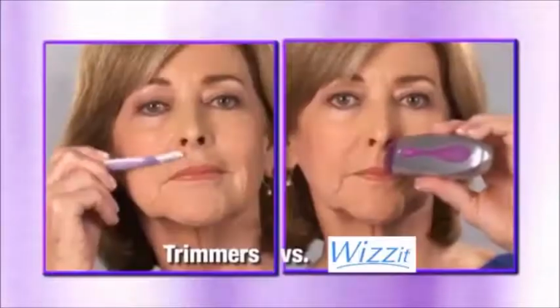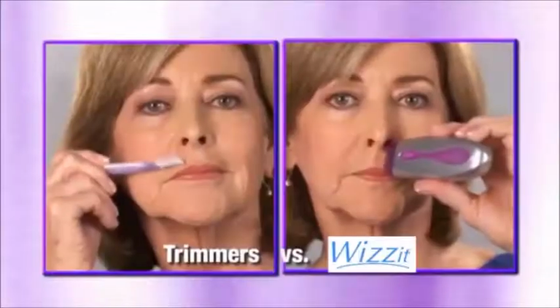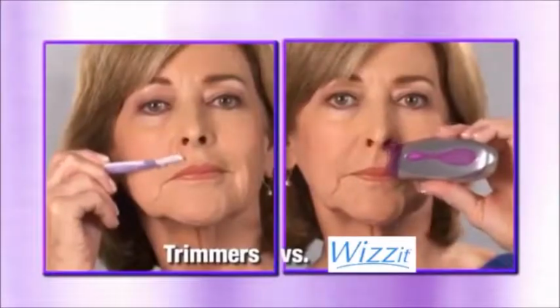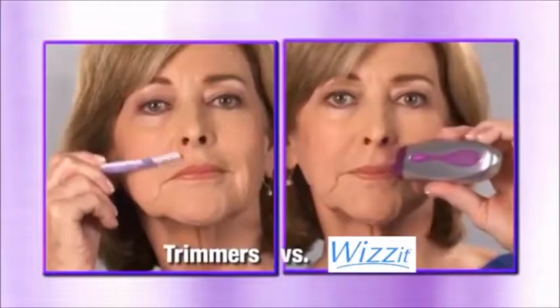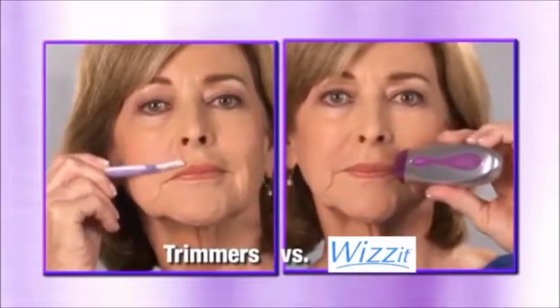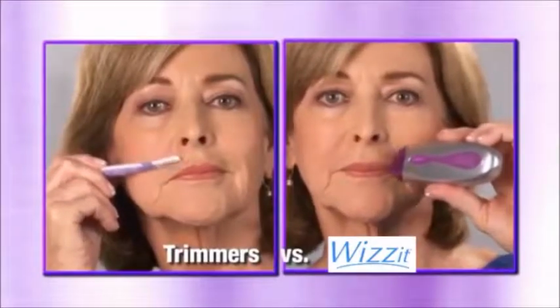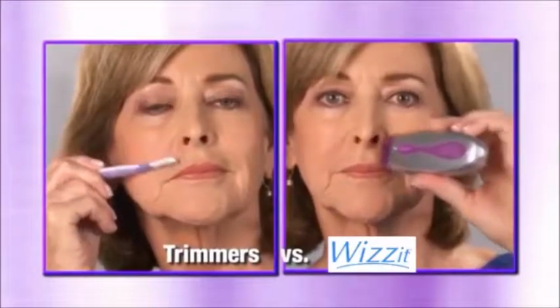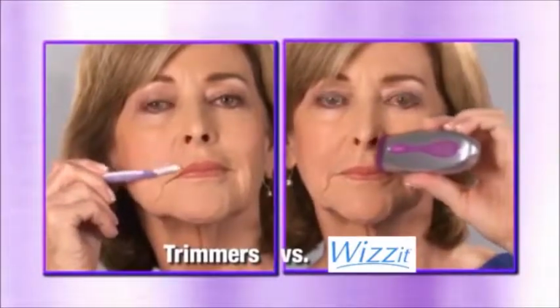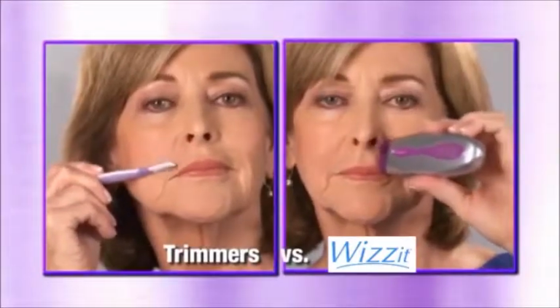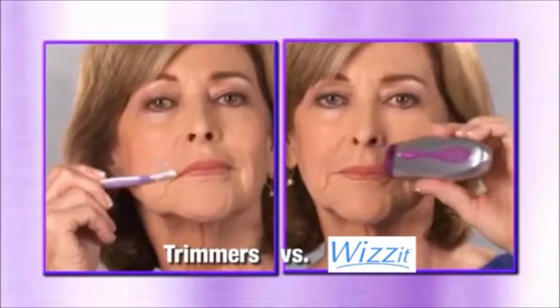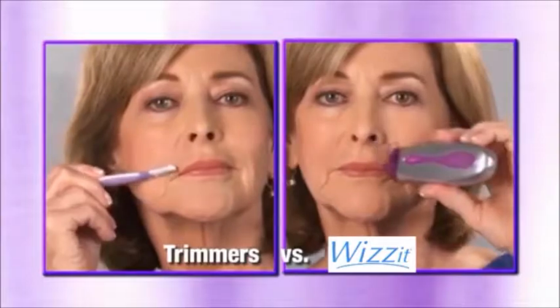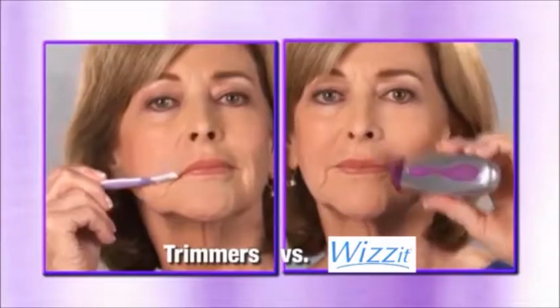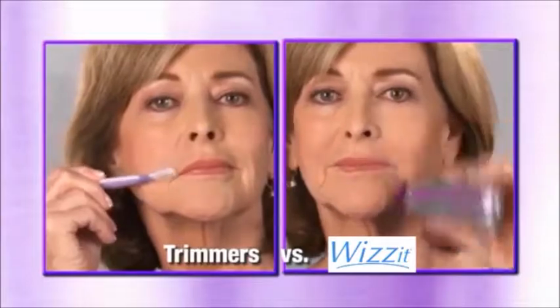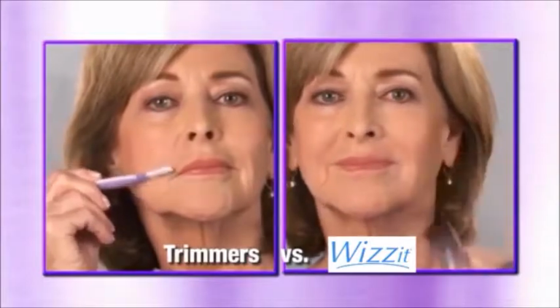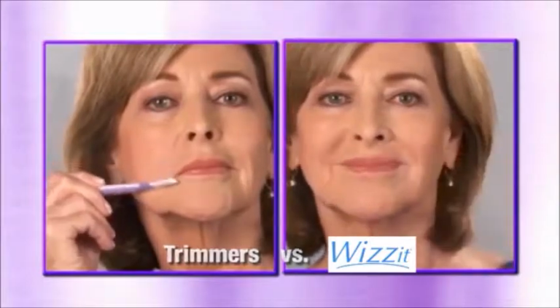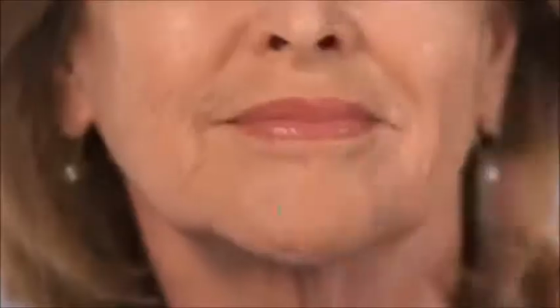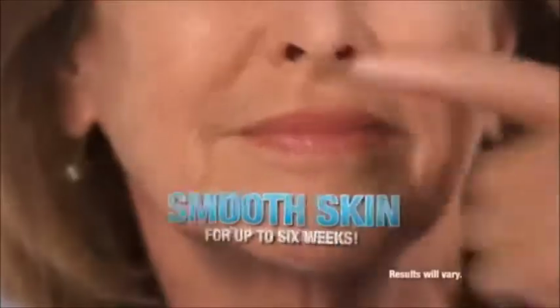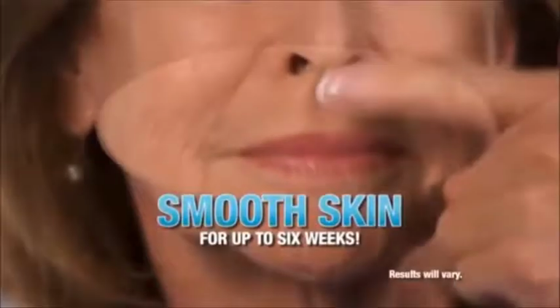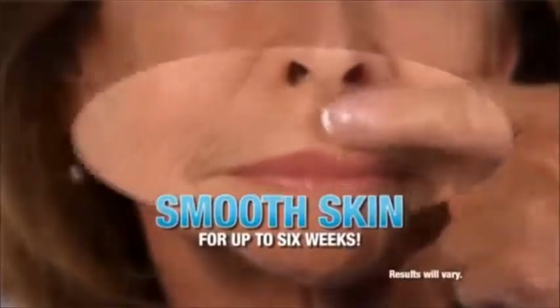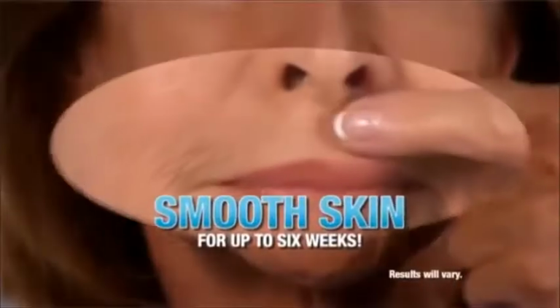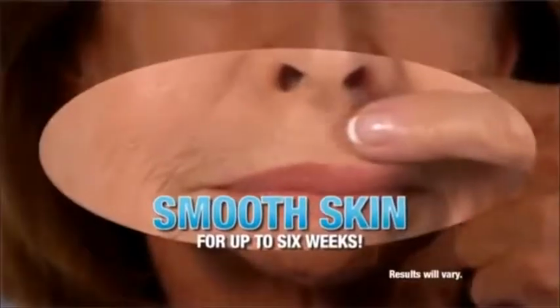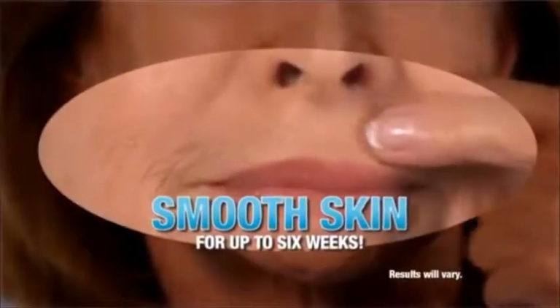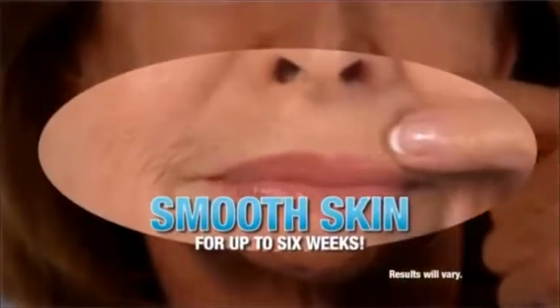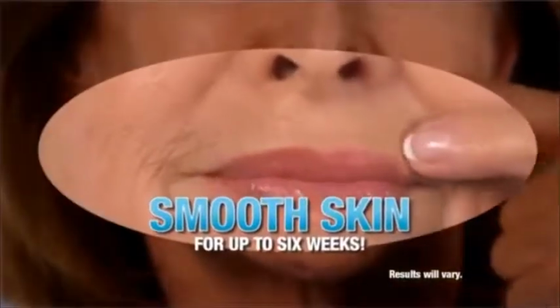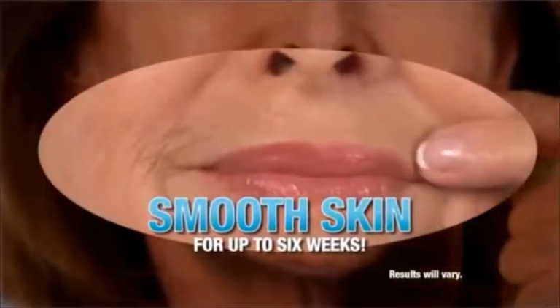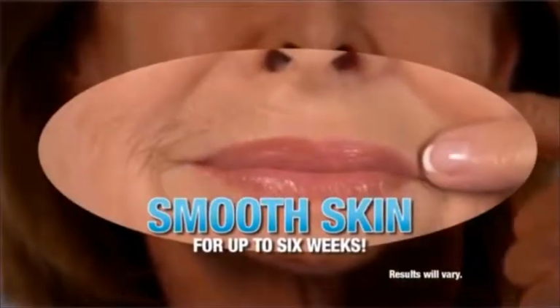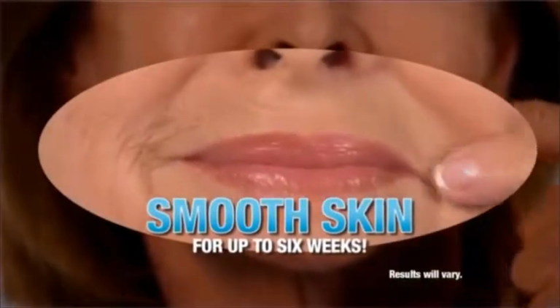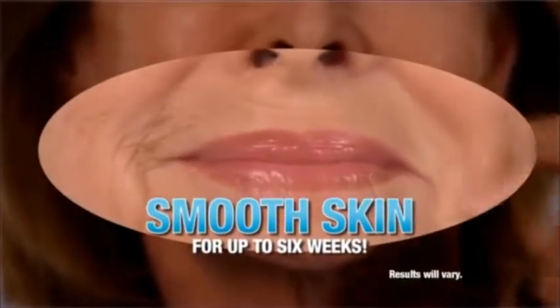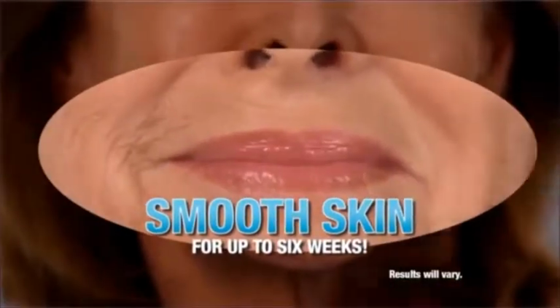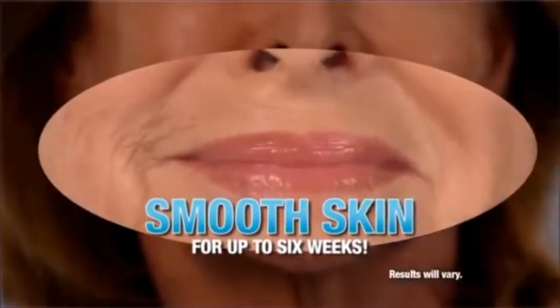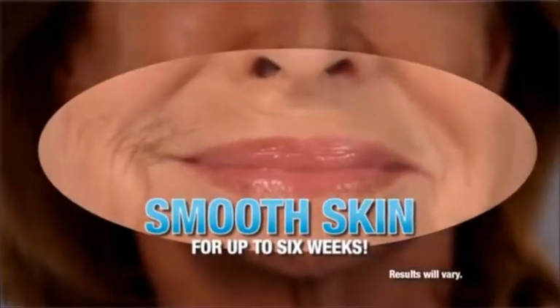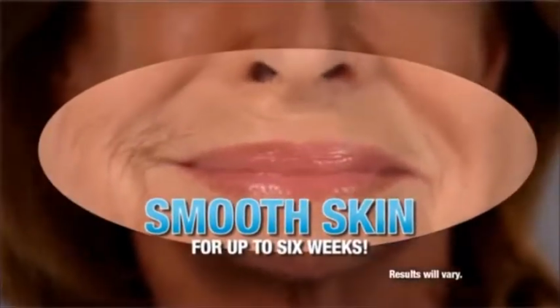Watch, we put Wizzit to the ultimate test. And look — six weeks later, the side that used Wizzit is still smooth.